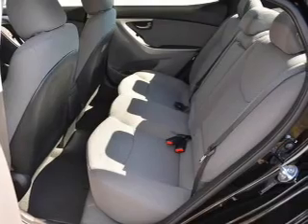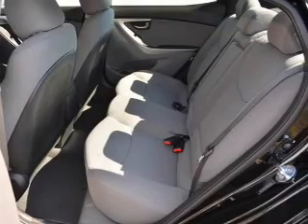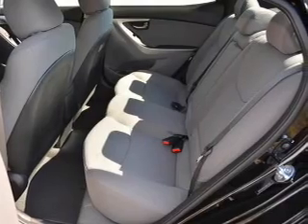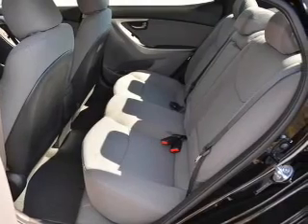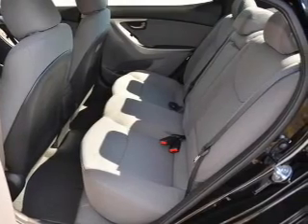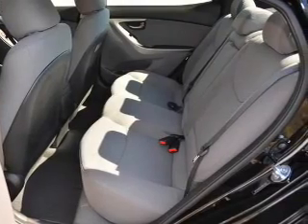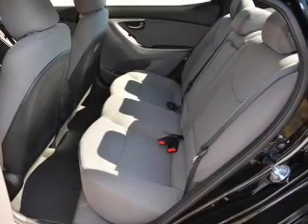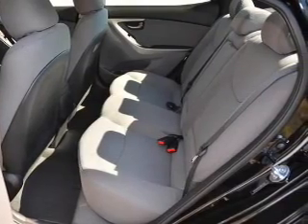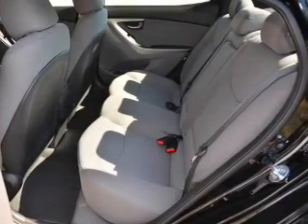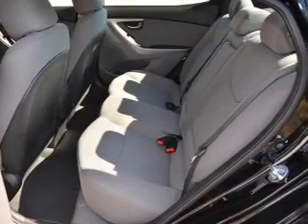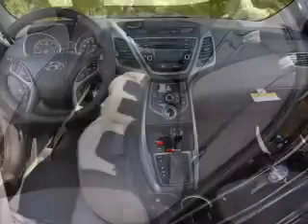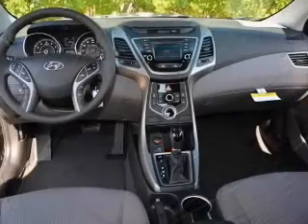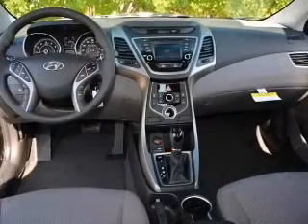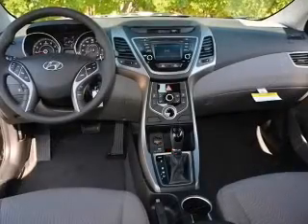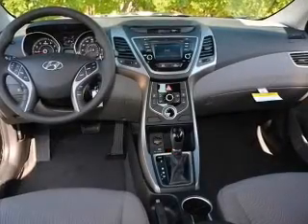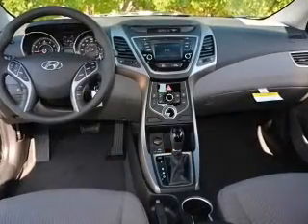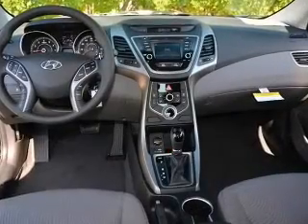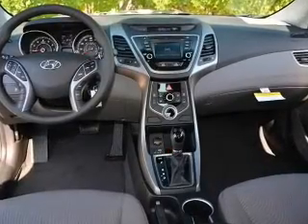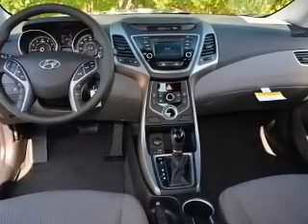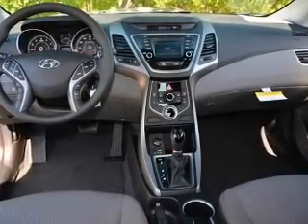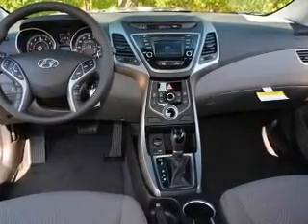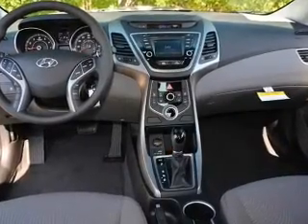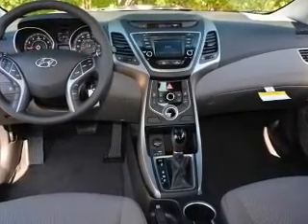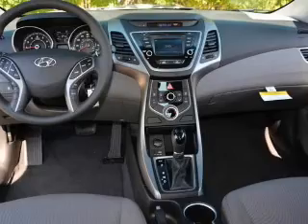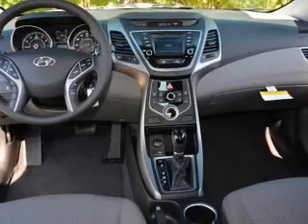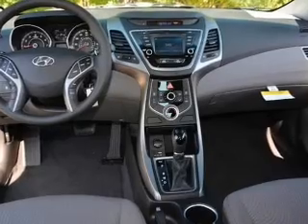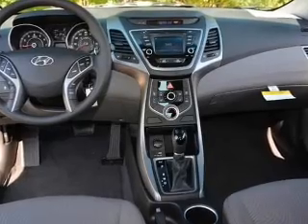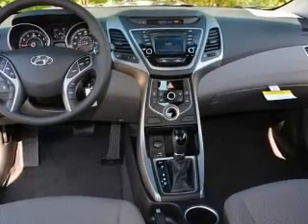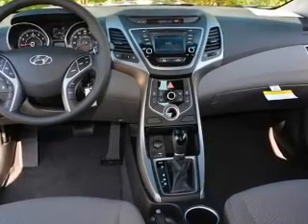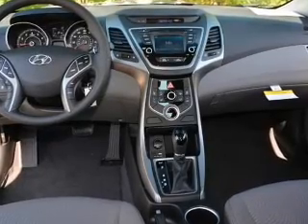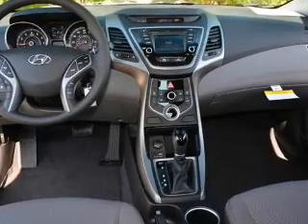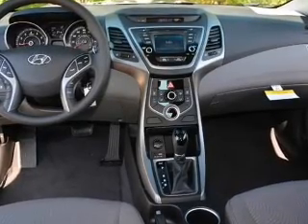Front ventilated disc brakes and daytime running lights. Great quality at a great price. Call or click to contact us today.